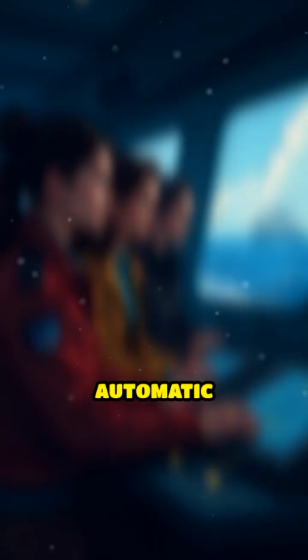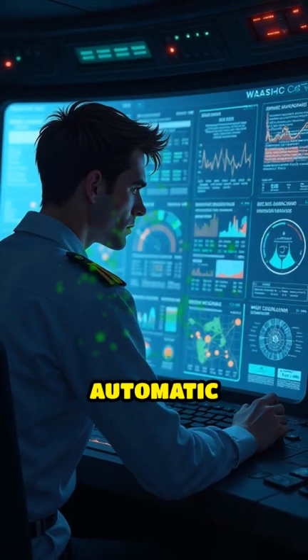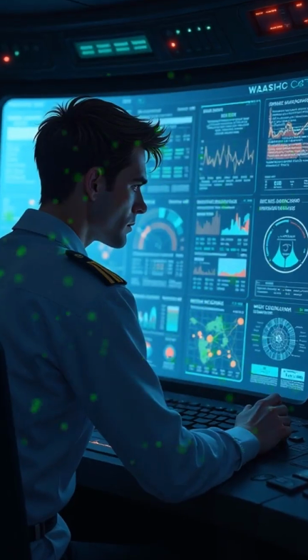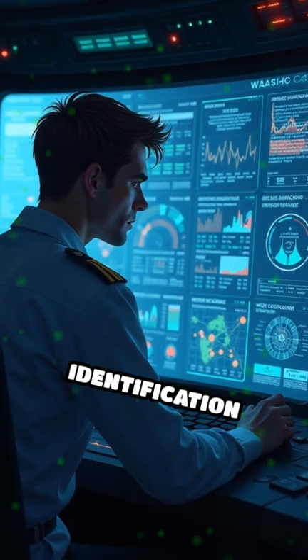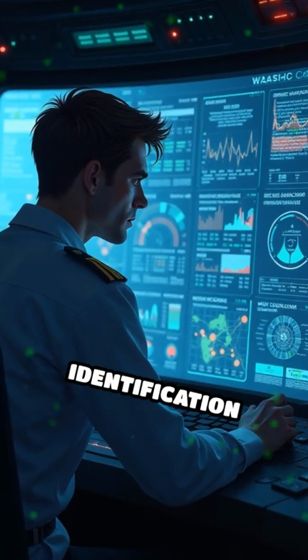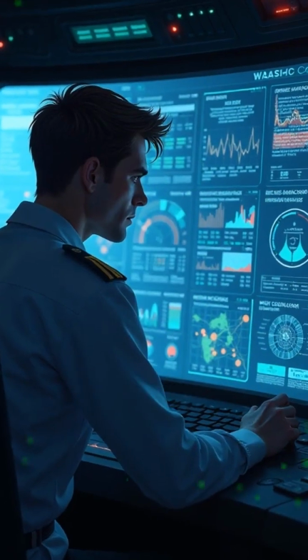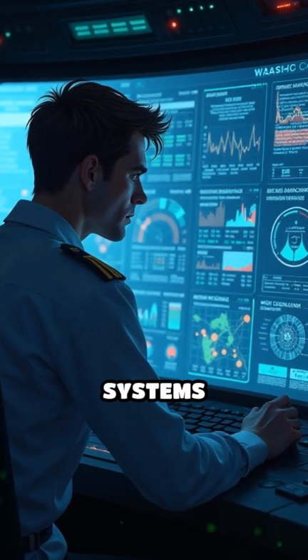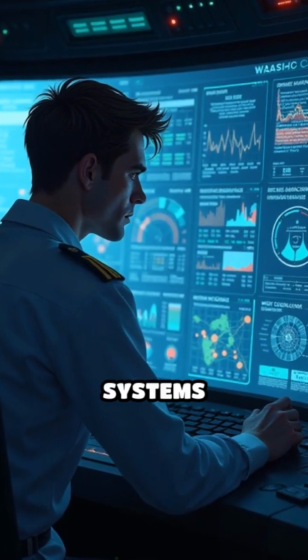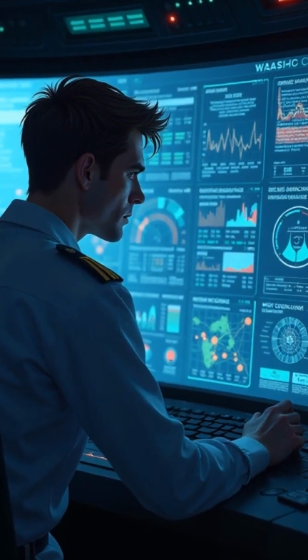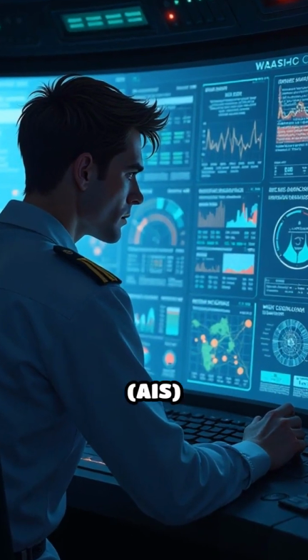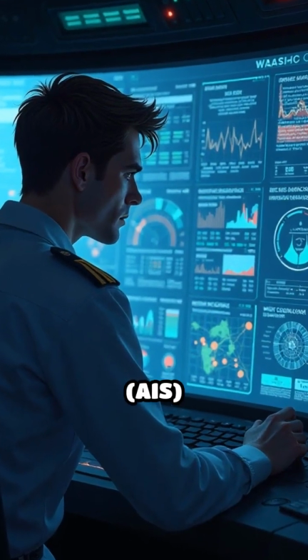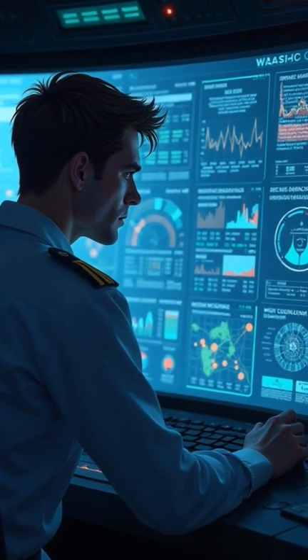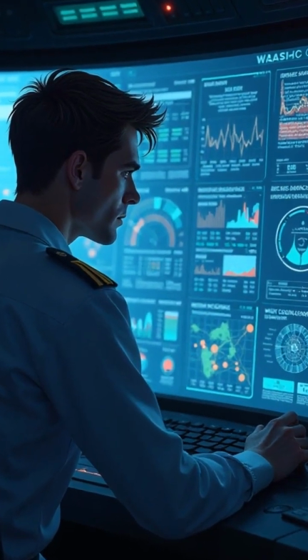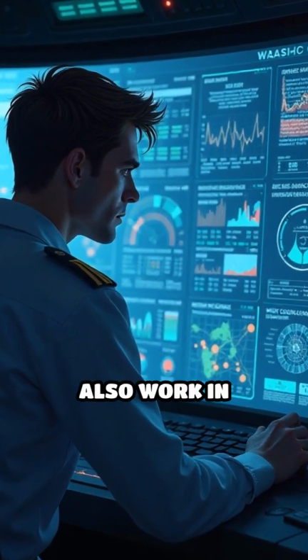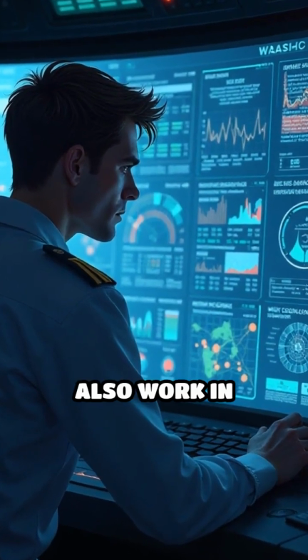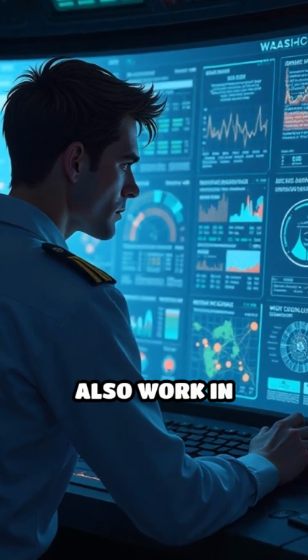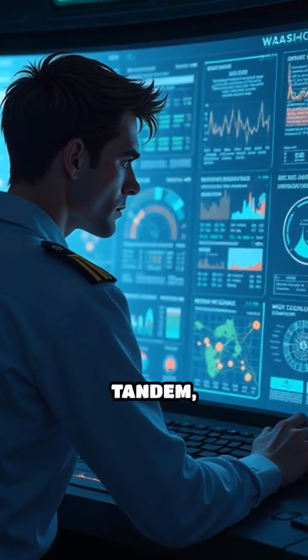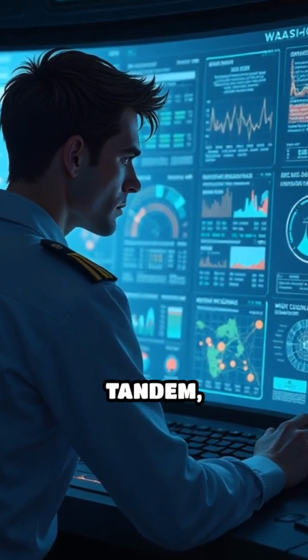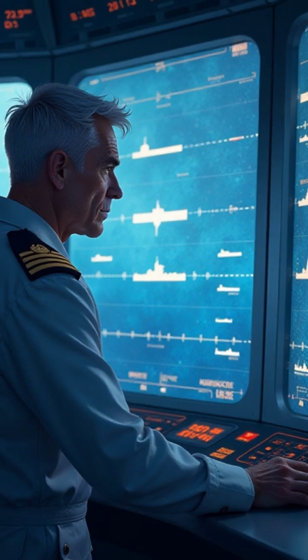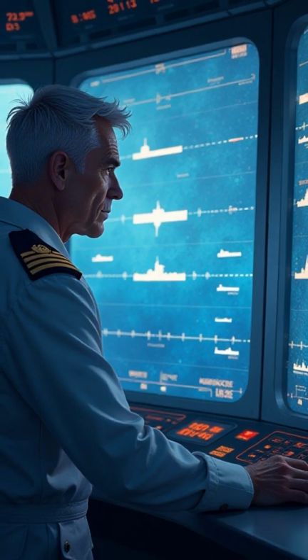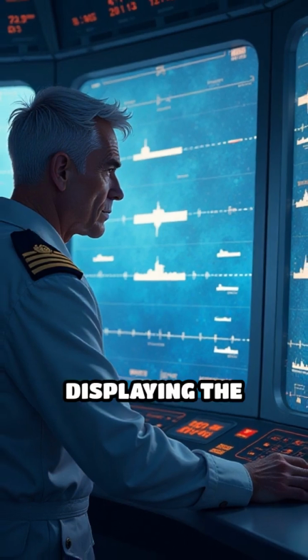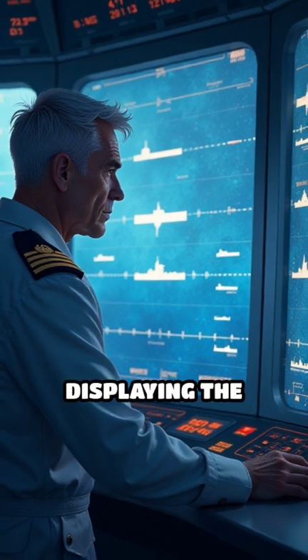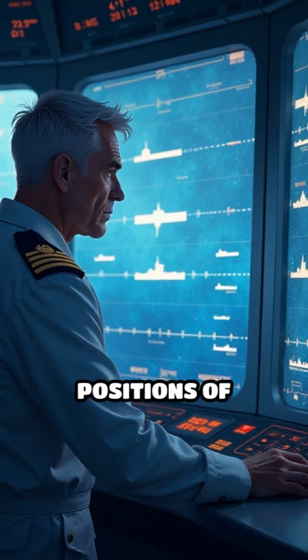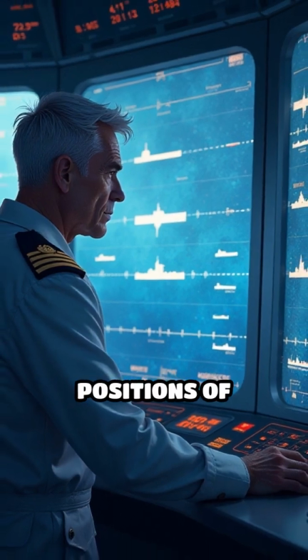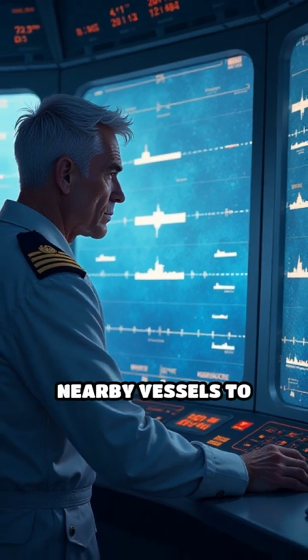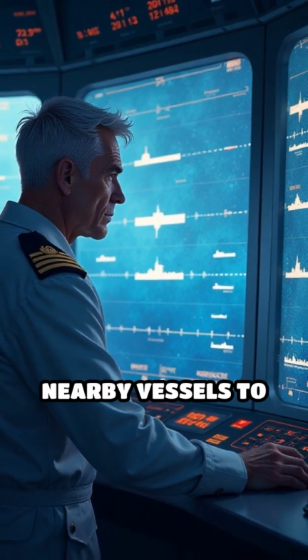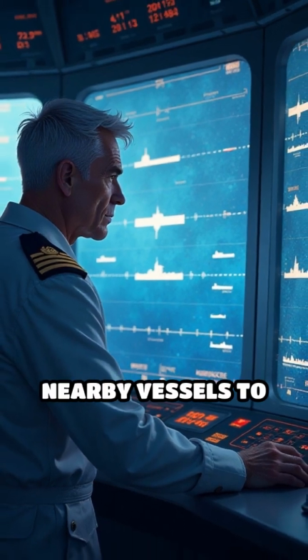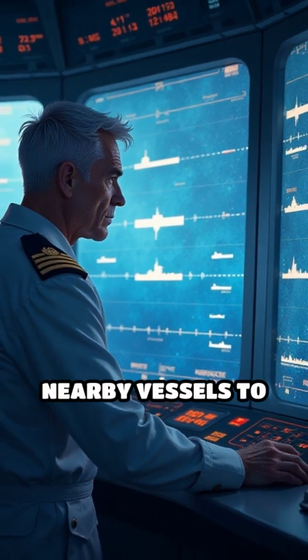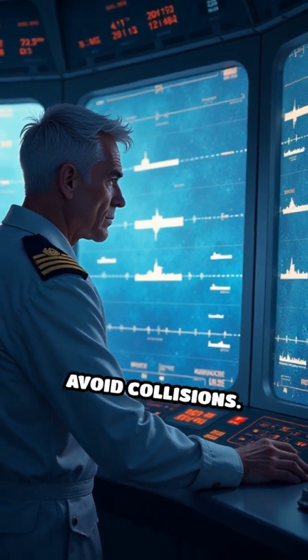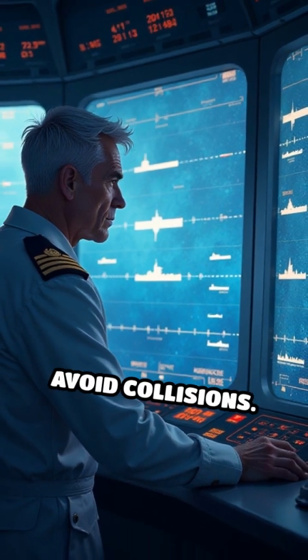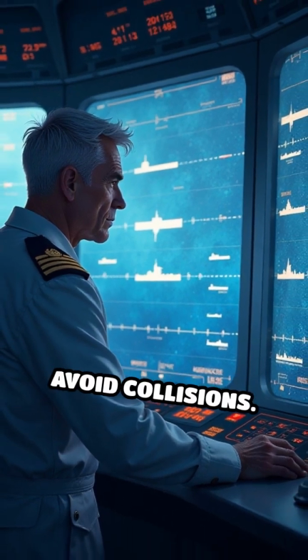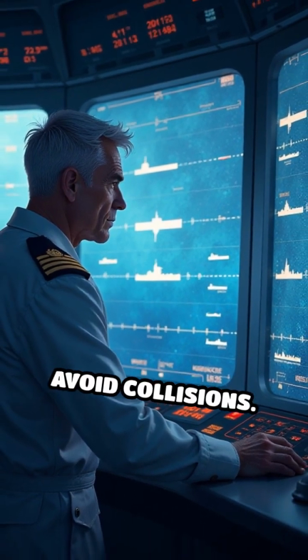Automatic Identification Systems, AIS, also work in tandem, displaying the positions of nearby vessels to avoid collisions.